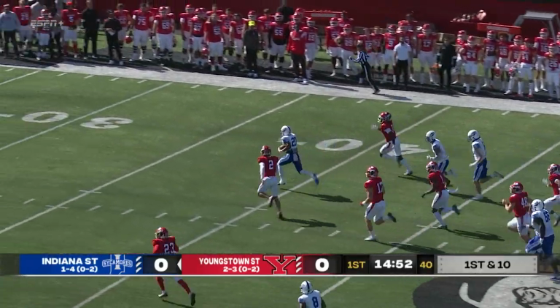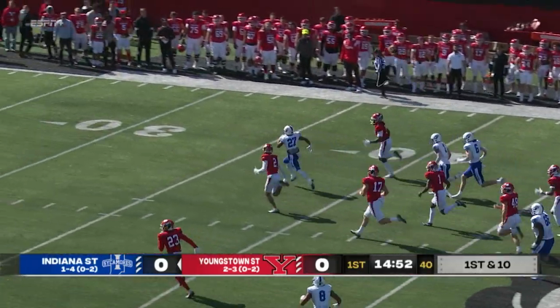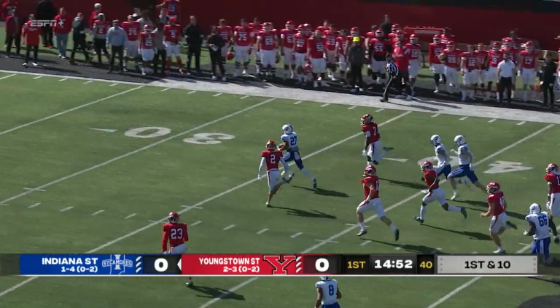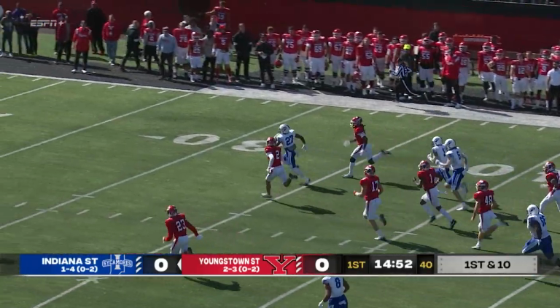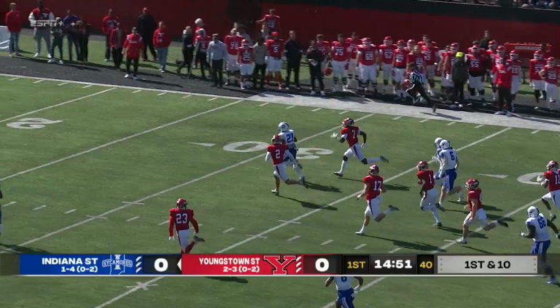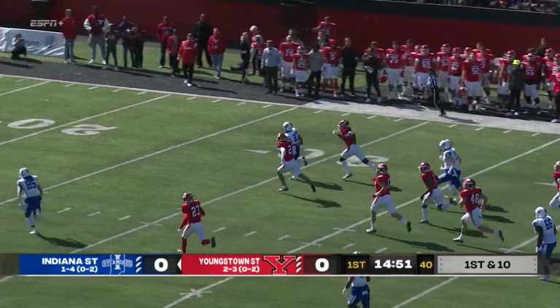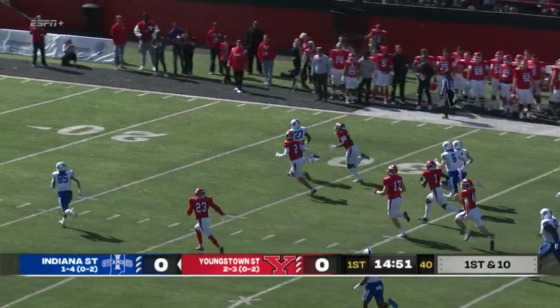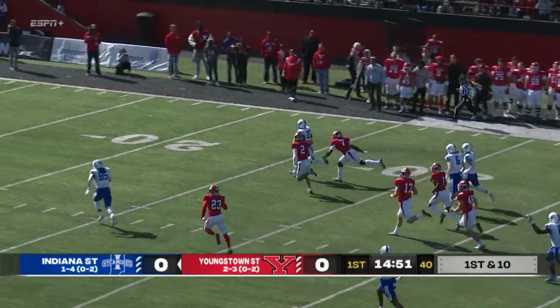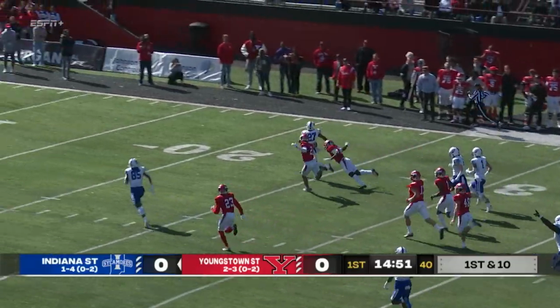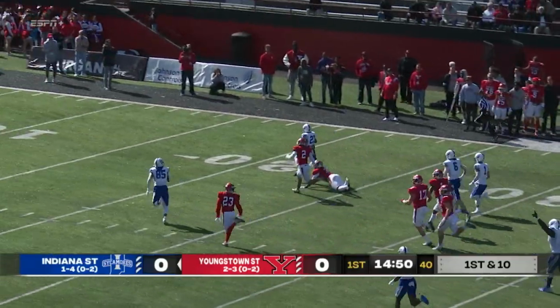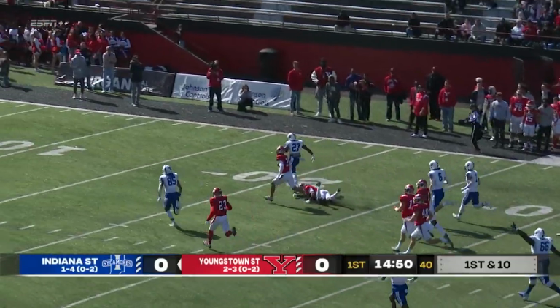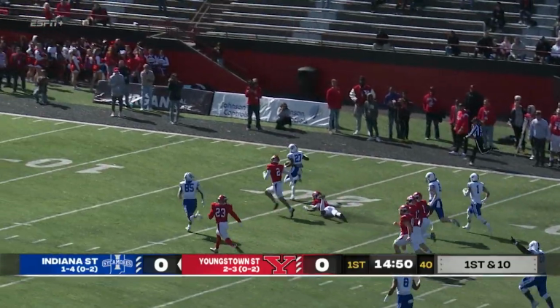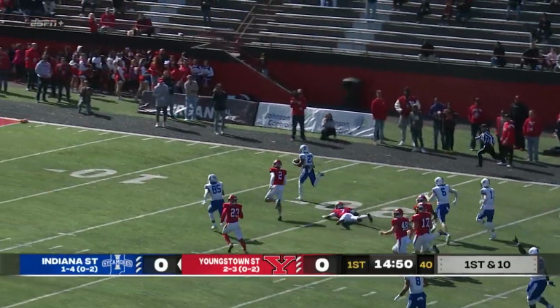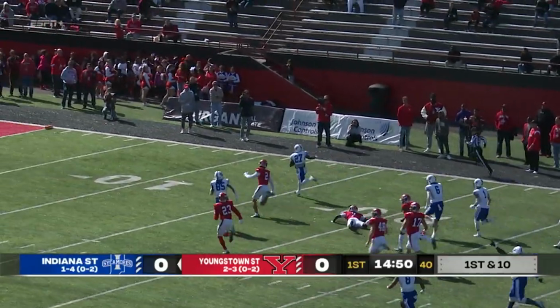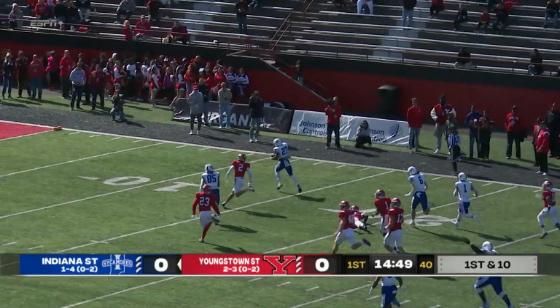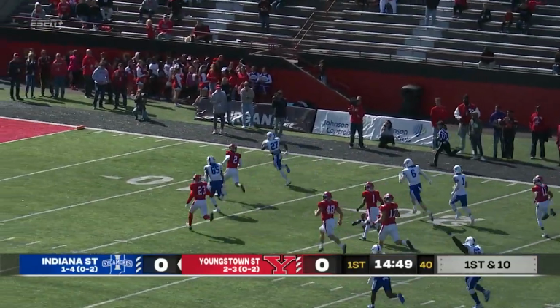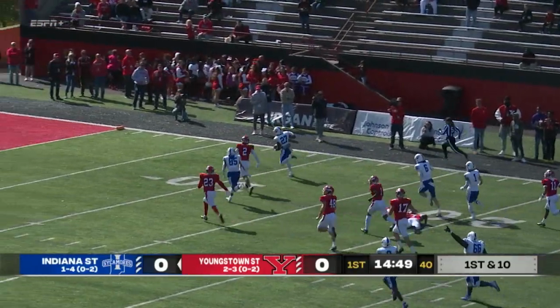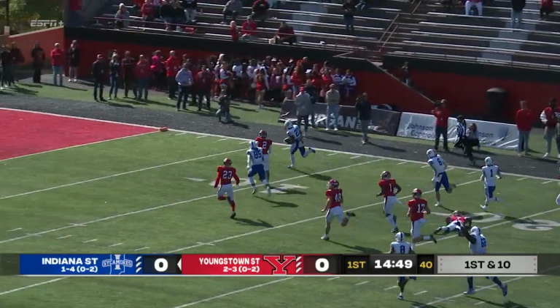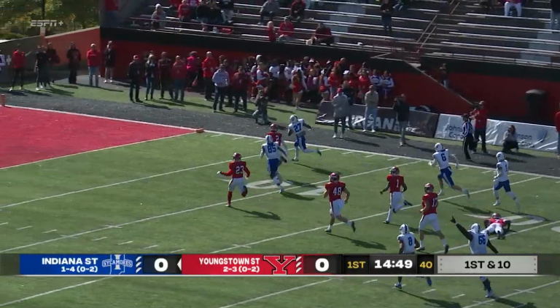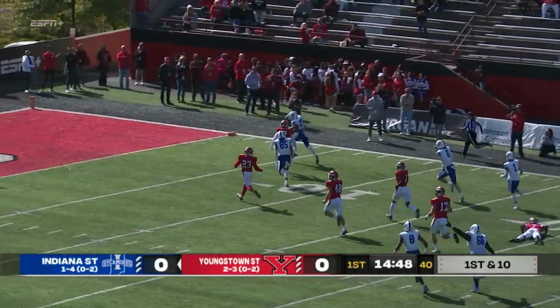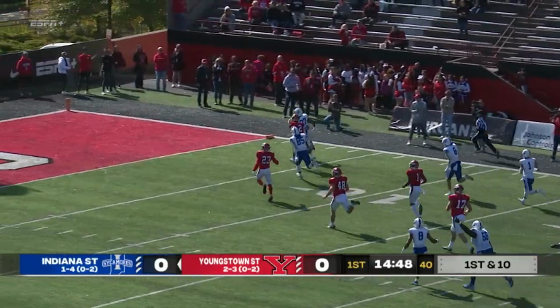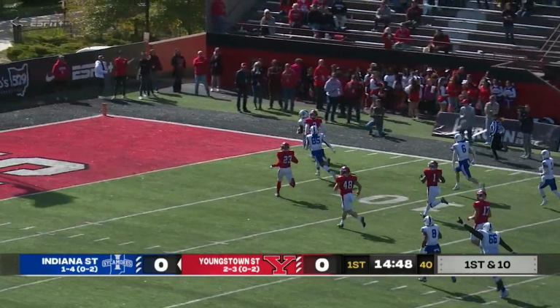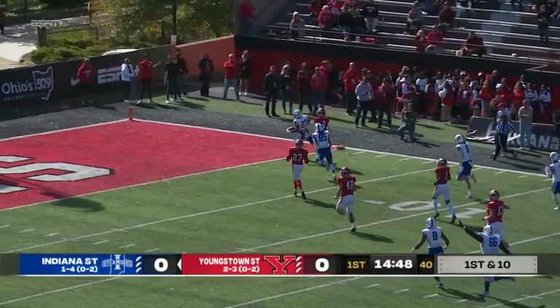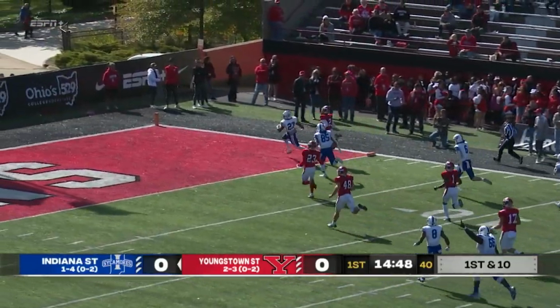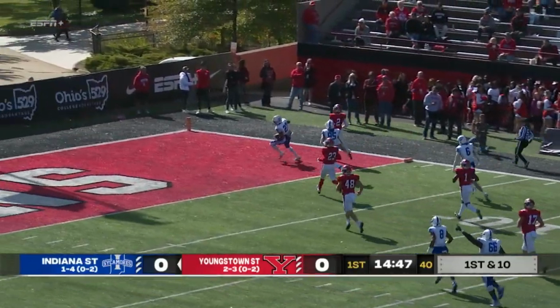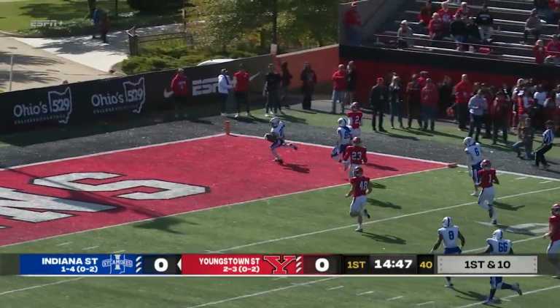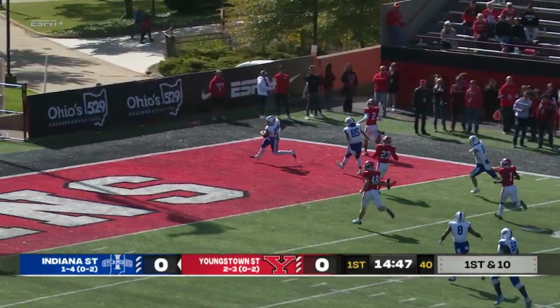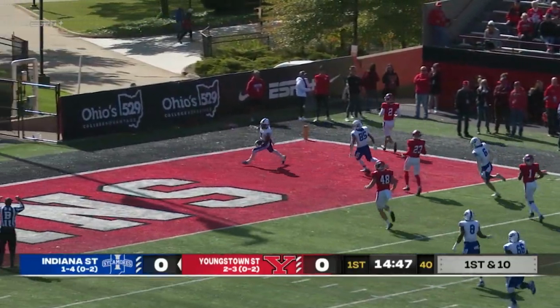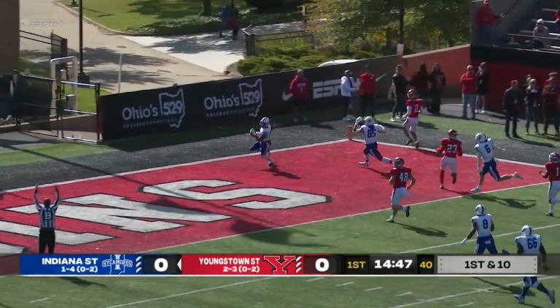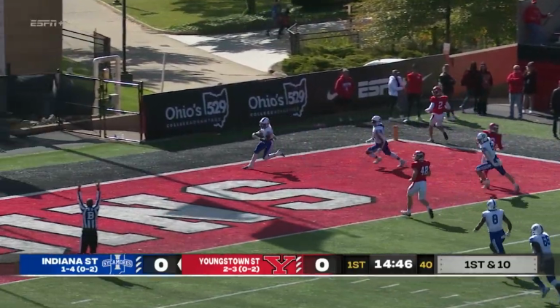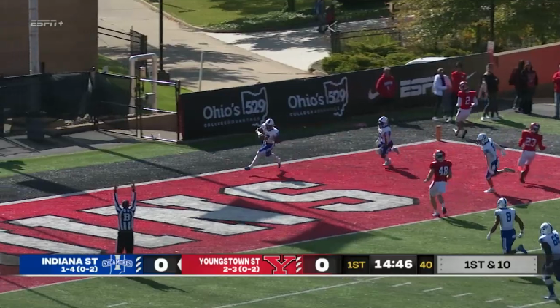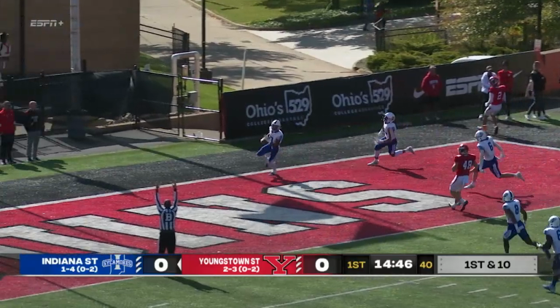He's at the 40, 30, 20, and he may go all the way. Touchdown, Indiana State.